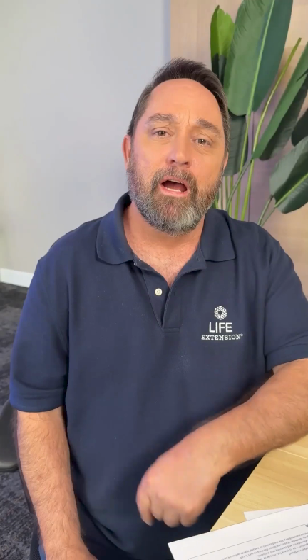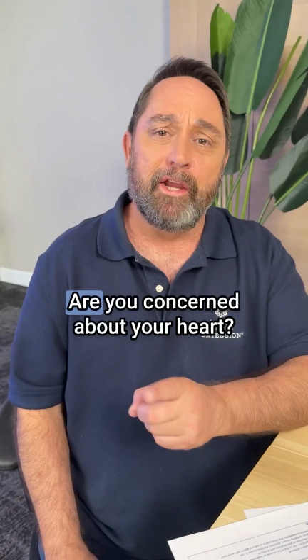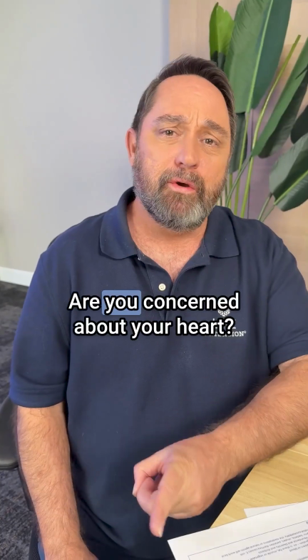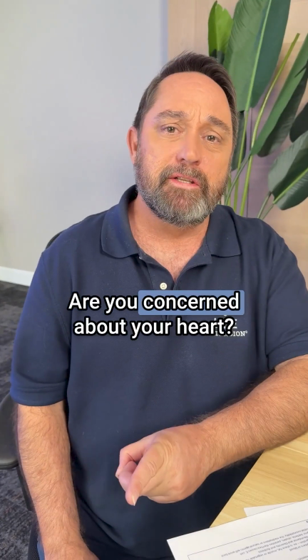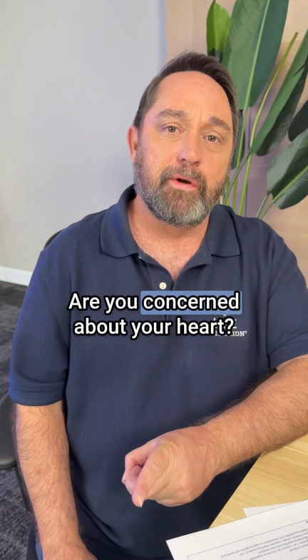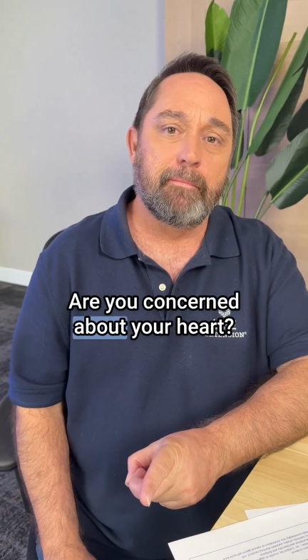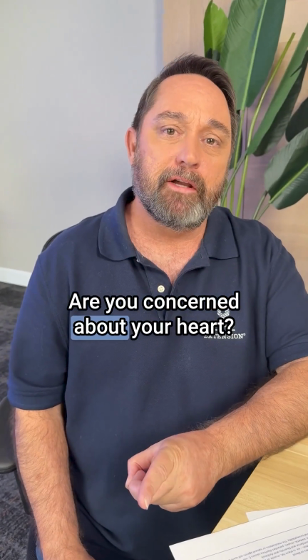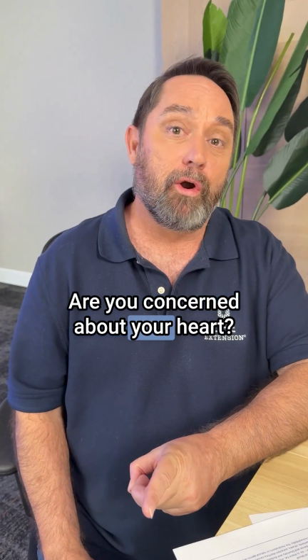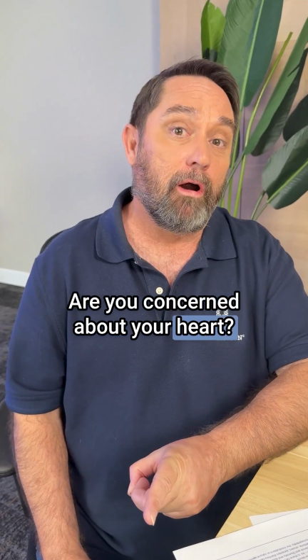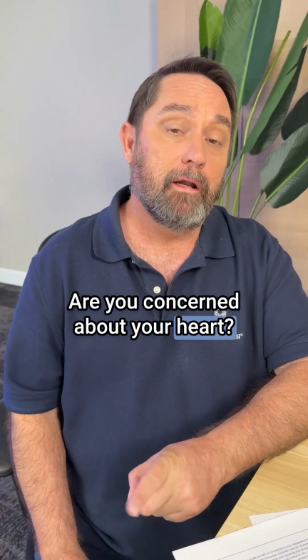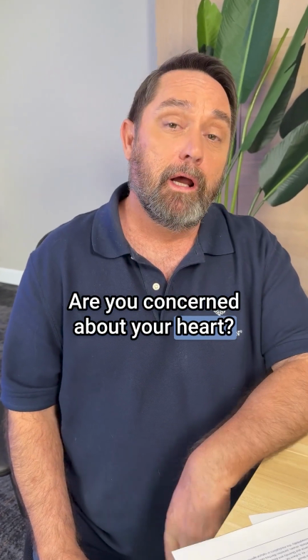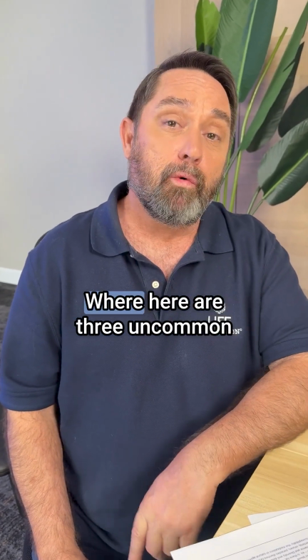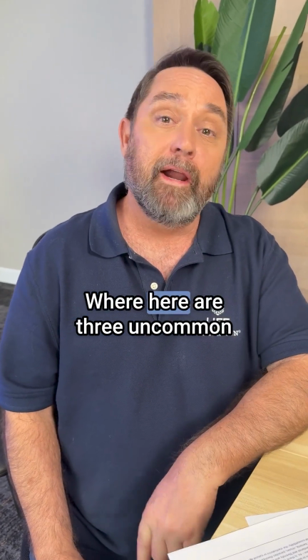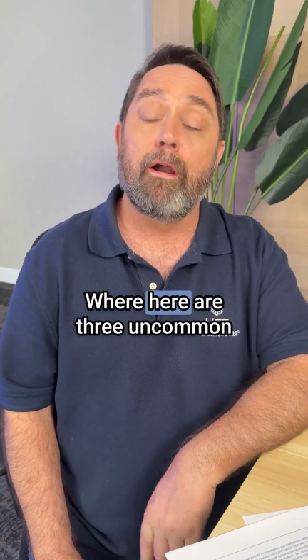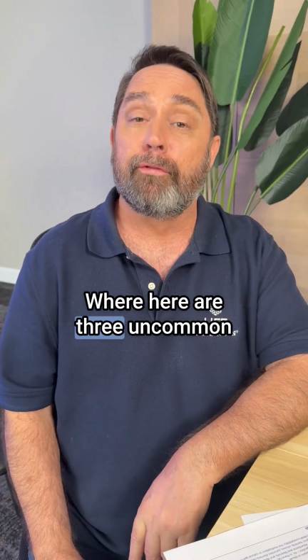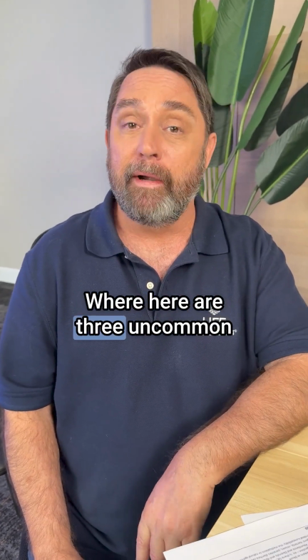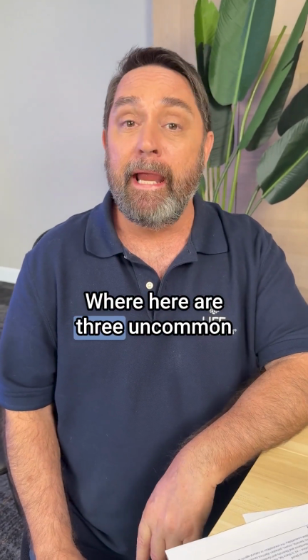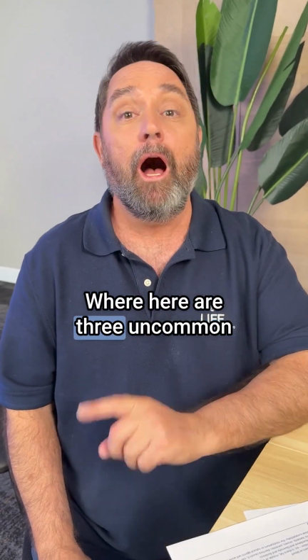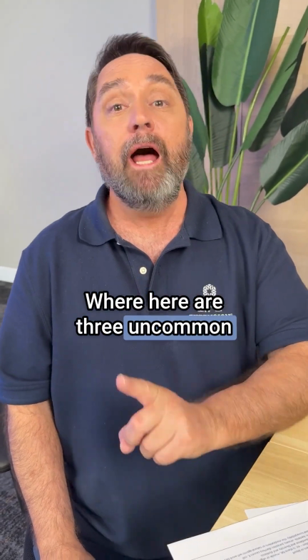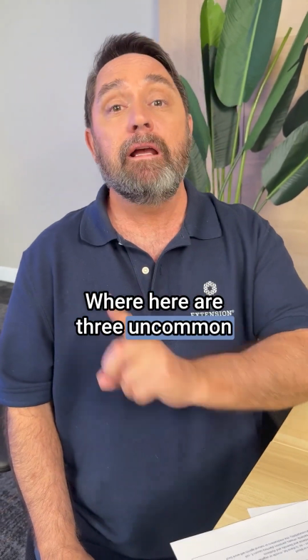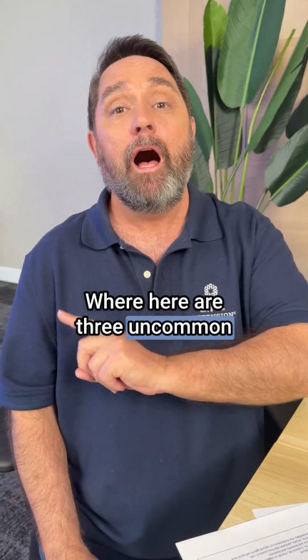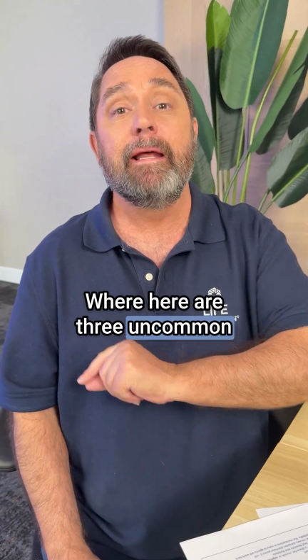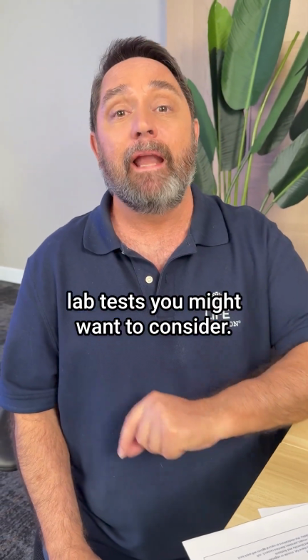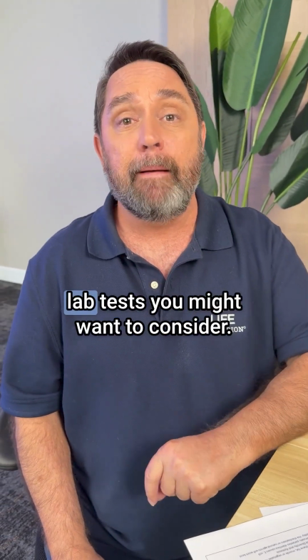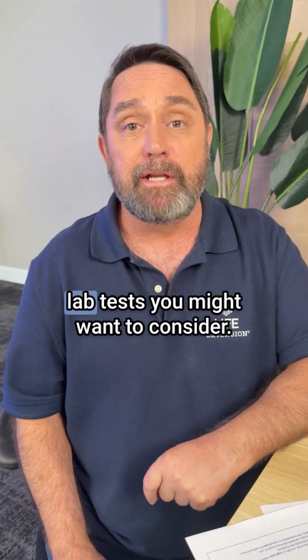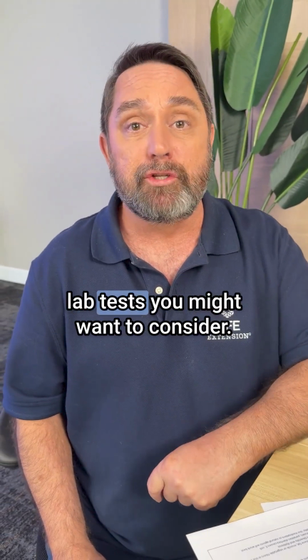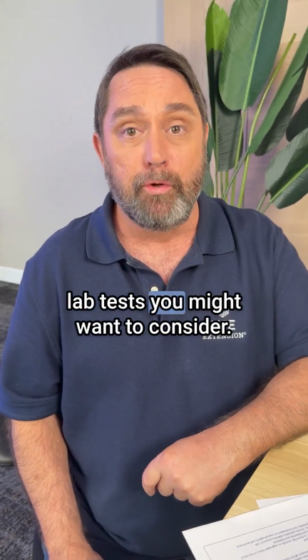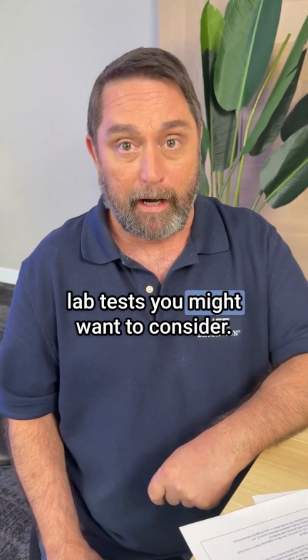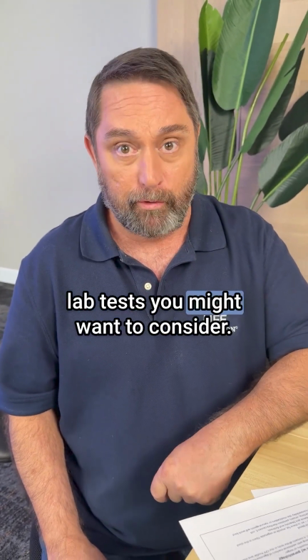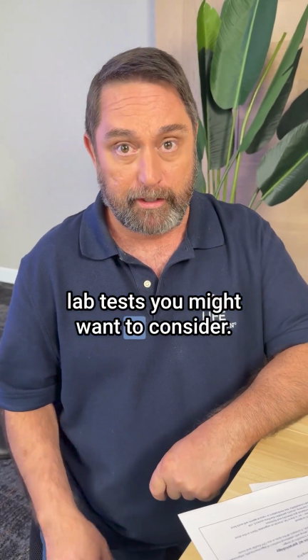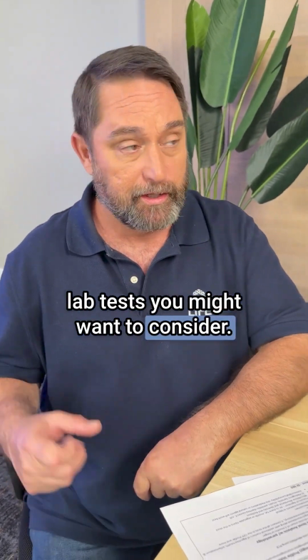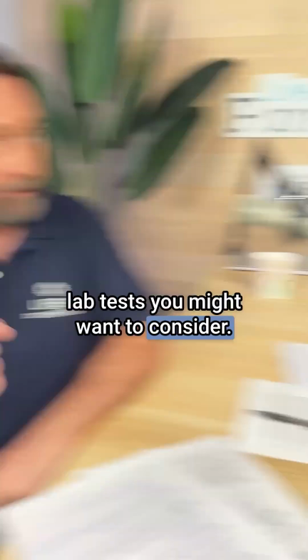Are you concerned about your heart? Here are three uncommon lab tests you might want to consider.